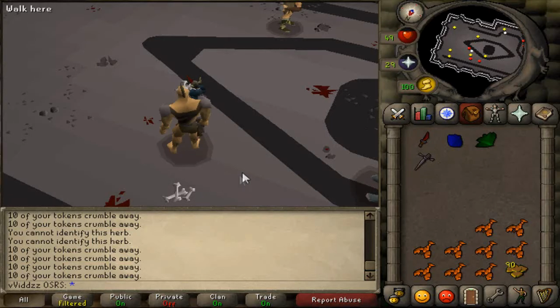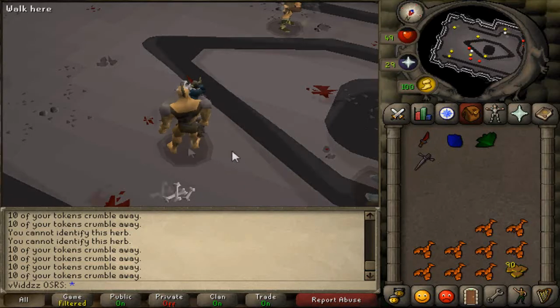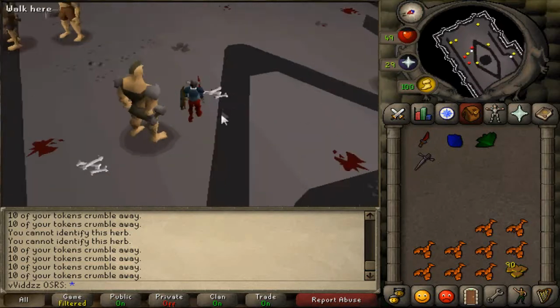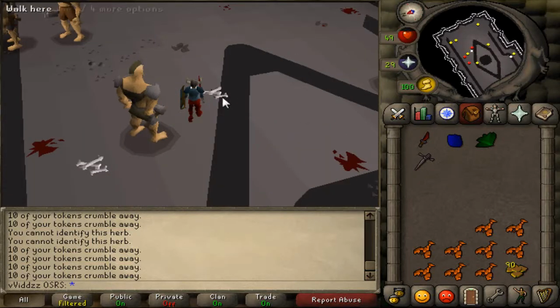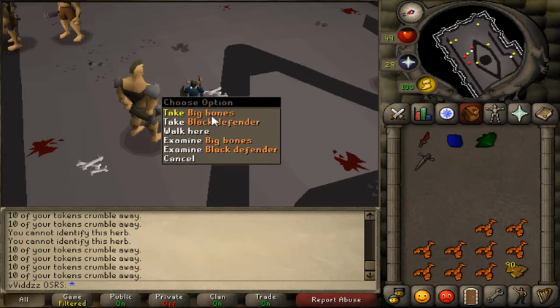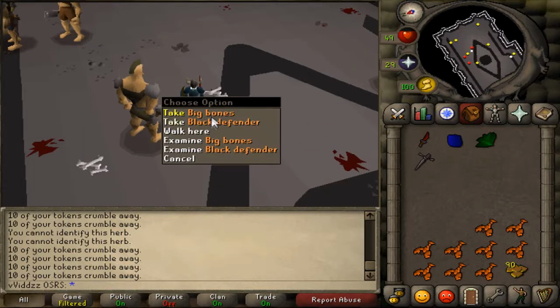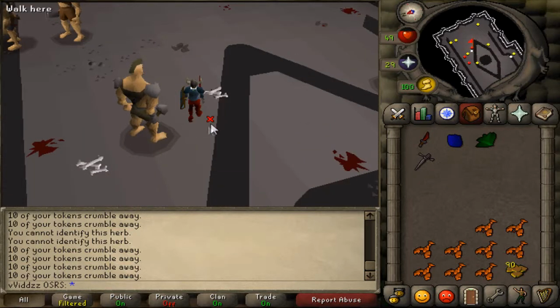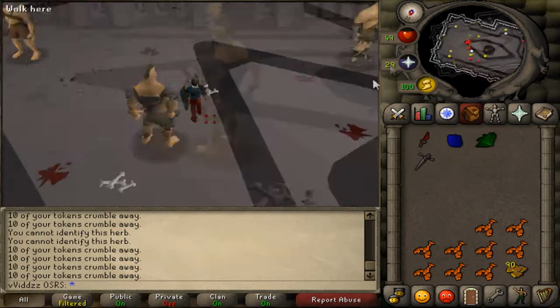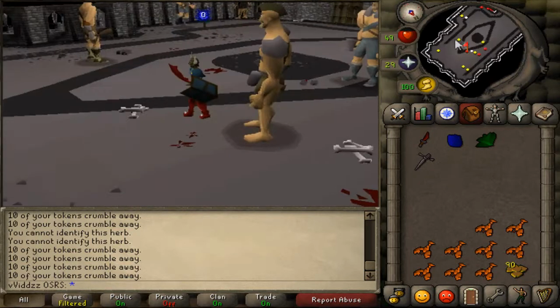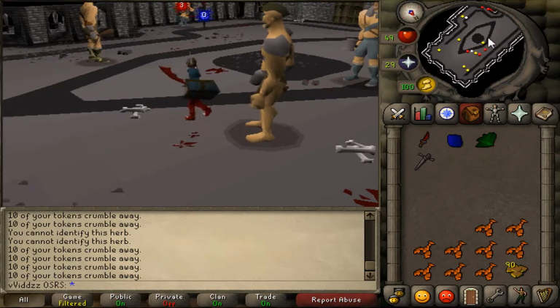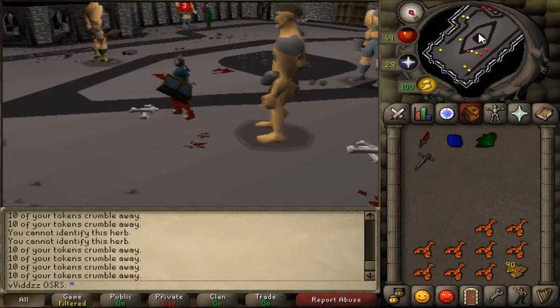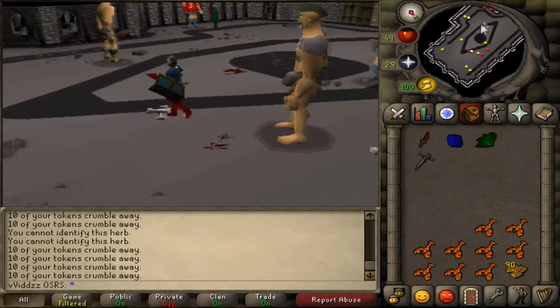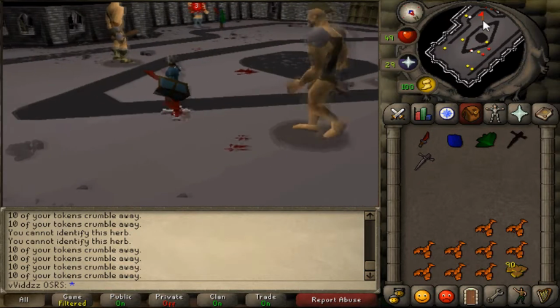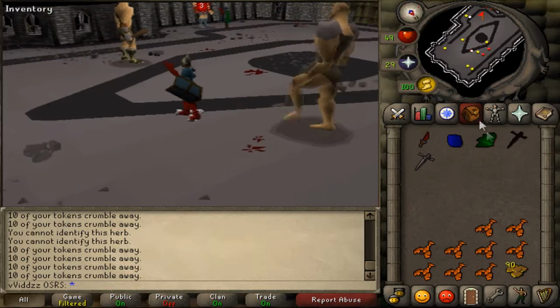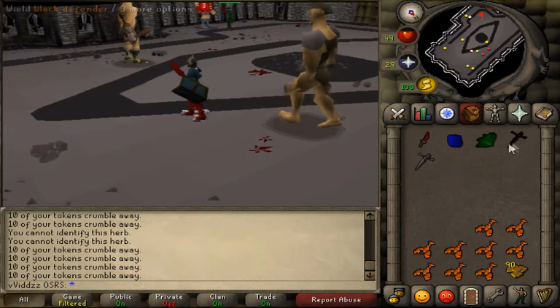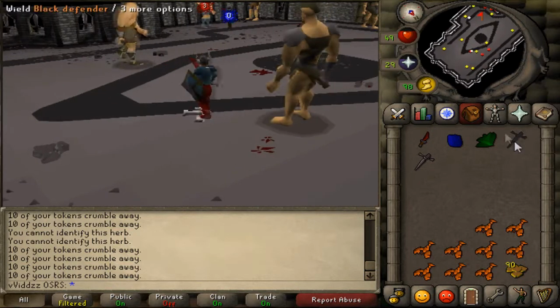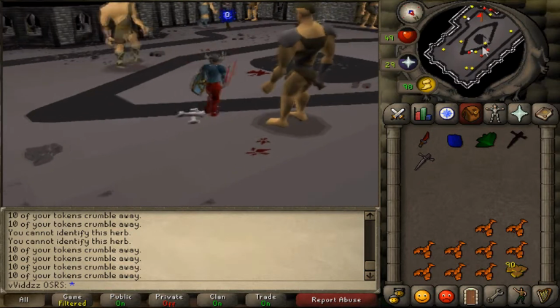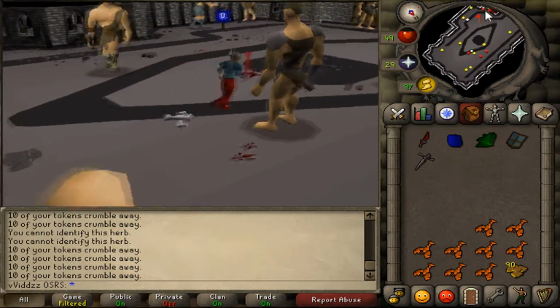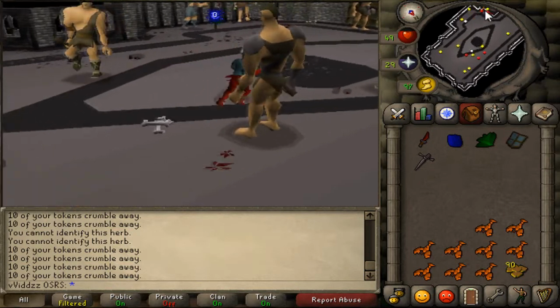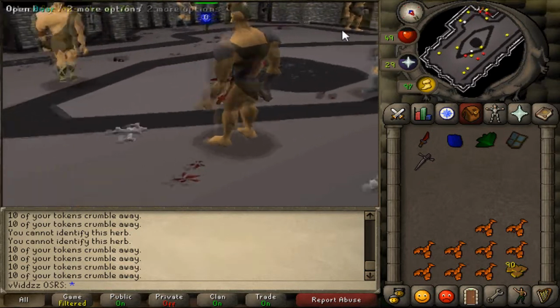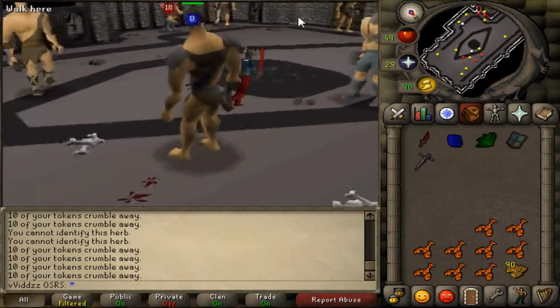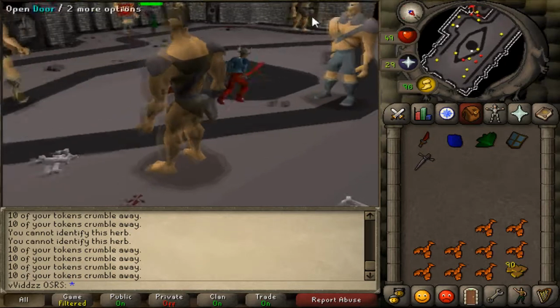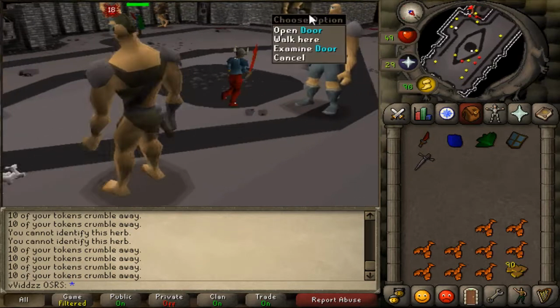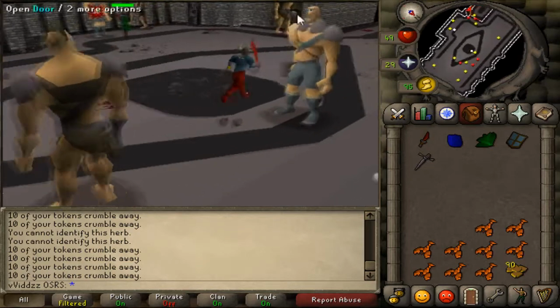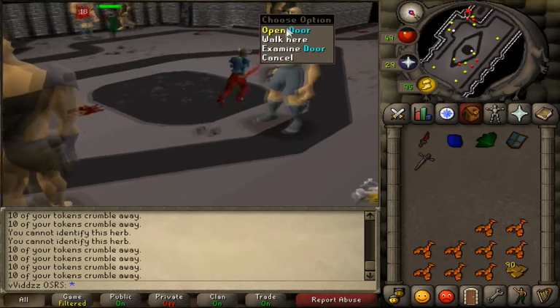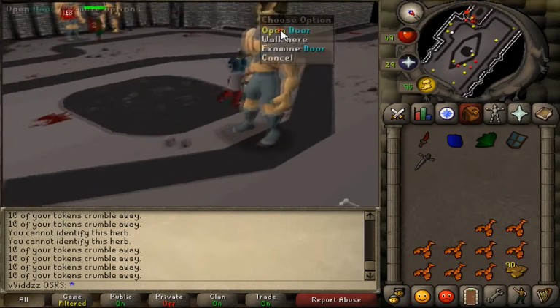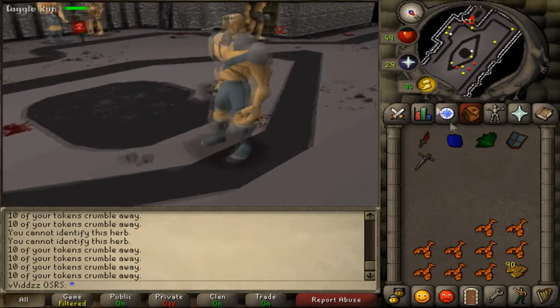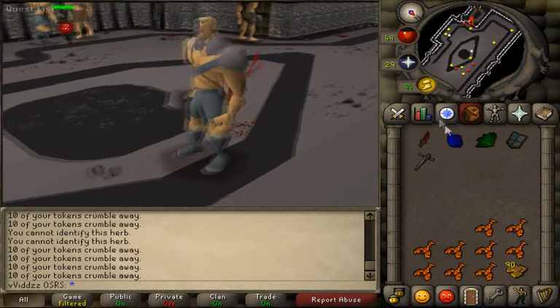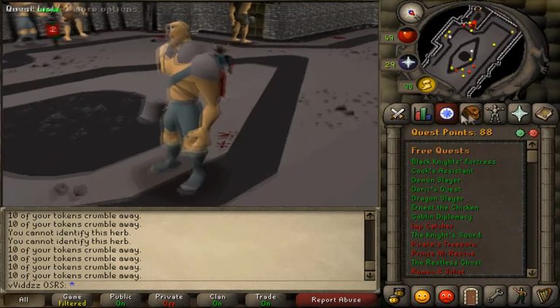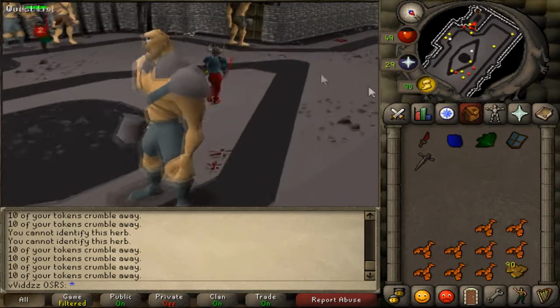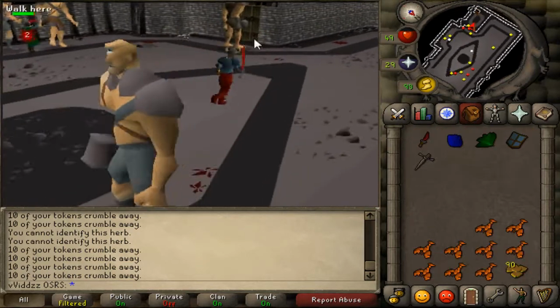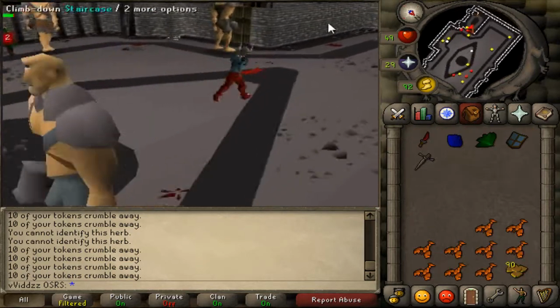There we go, so there's the Black Defender achieved. I'm going to exit the arena and show the NPC that I've got a Black Defender, and hopefully get my Myth Defender straight away.